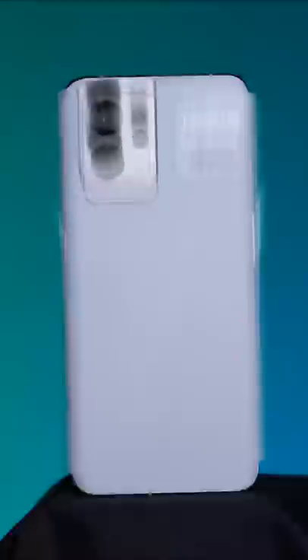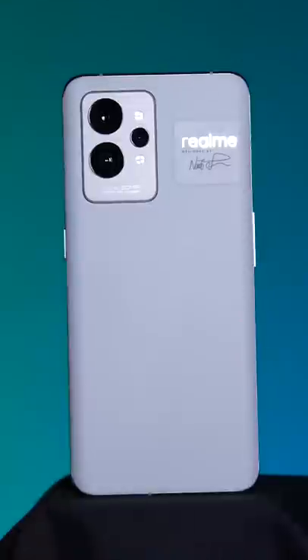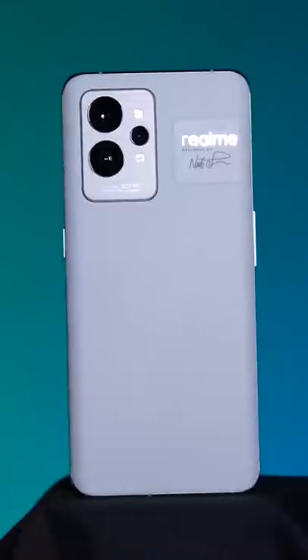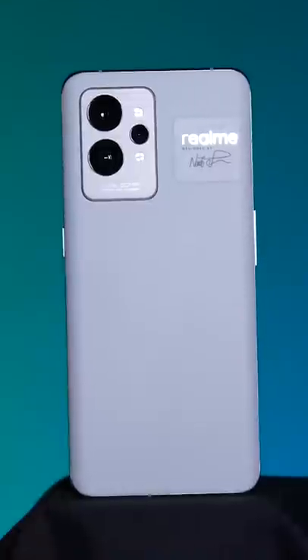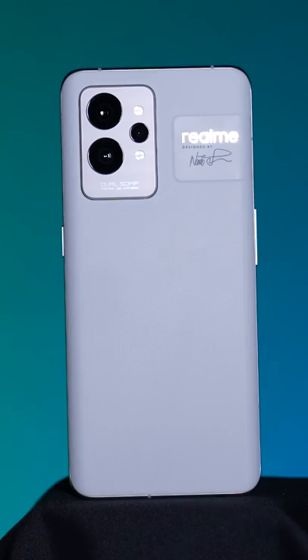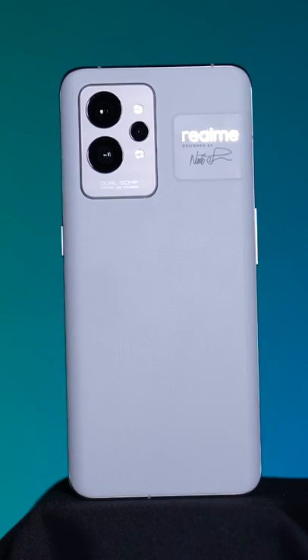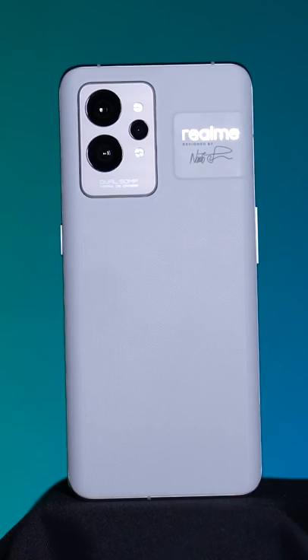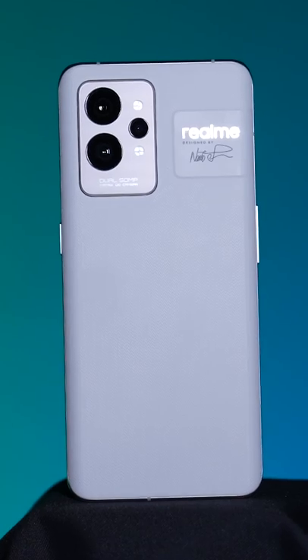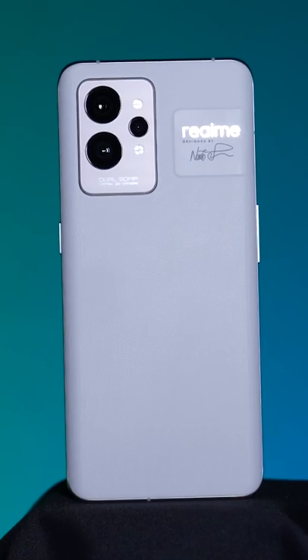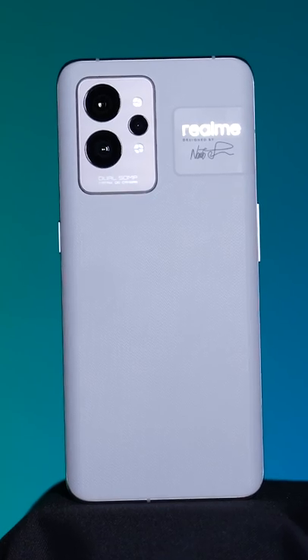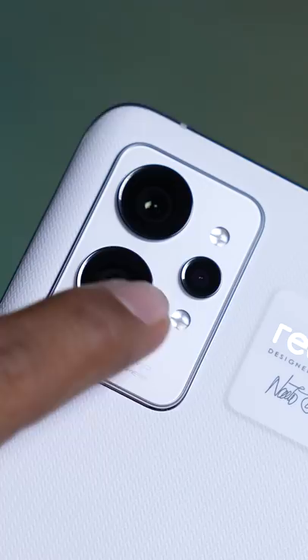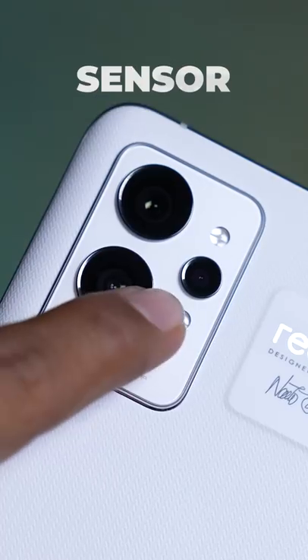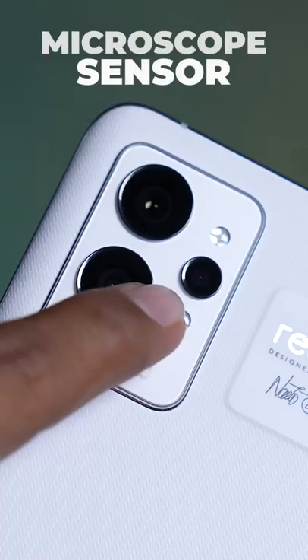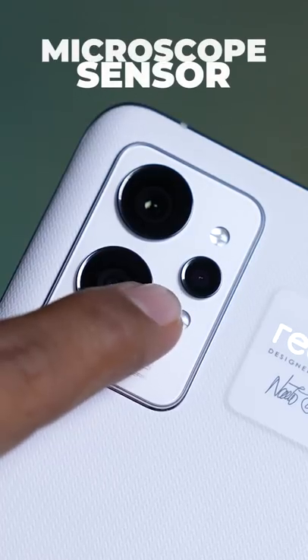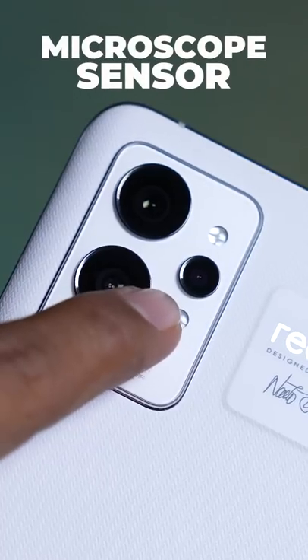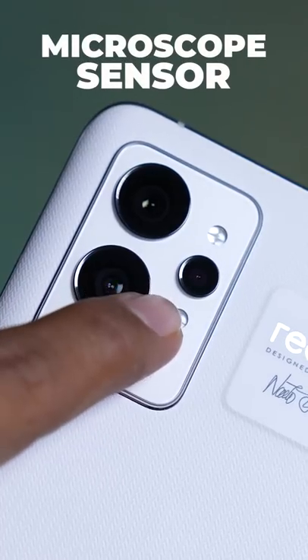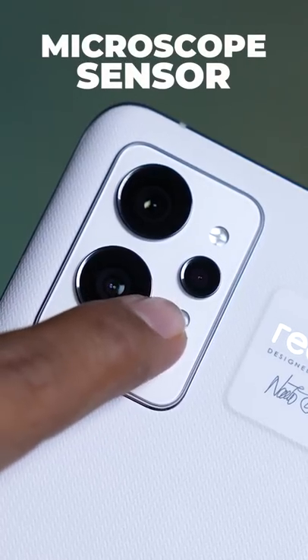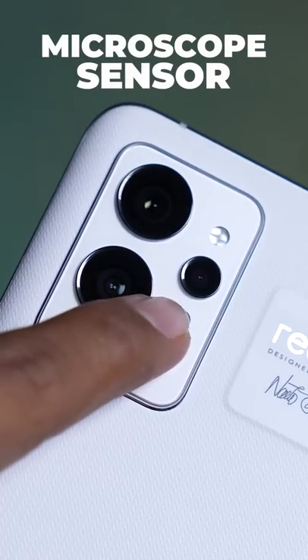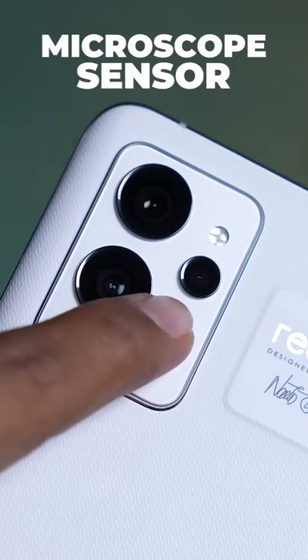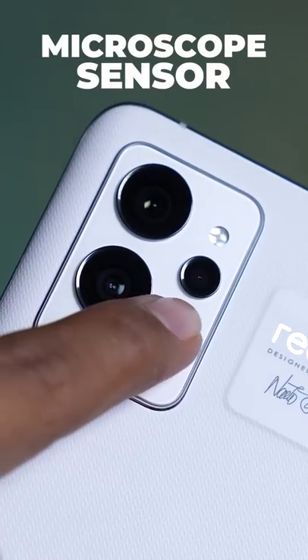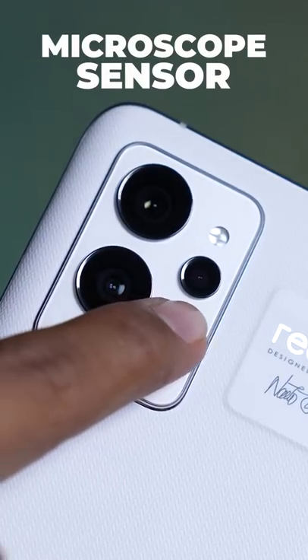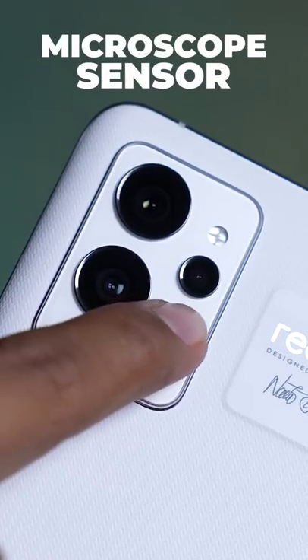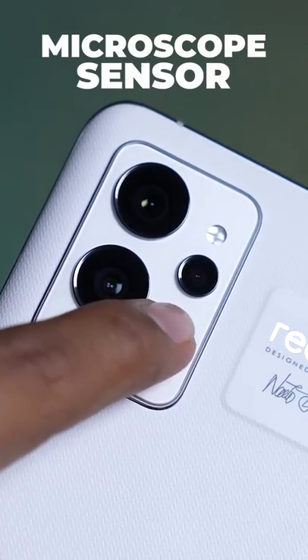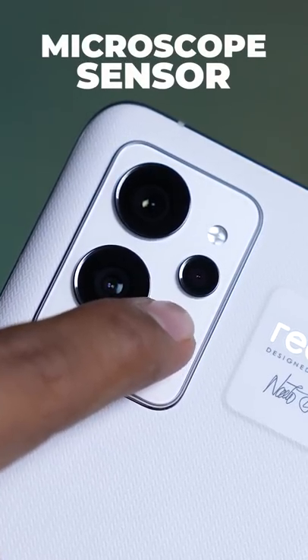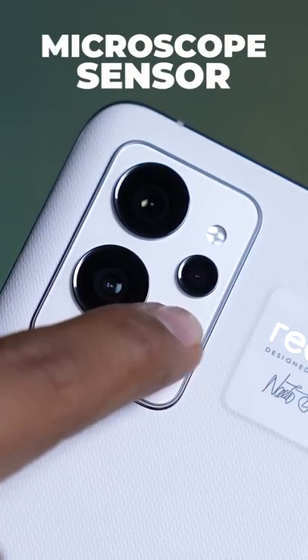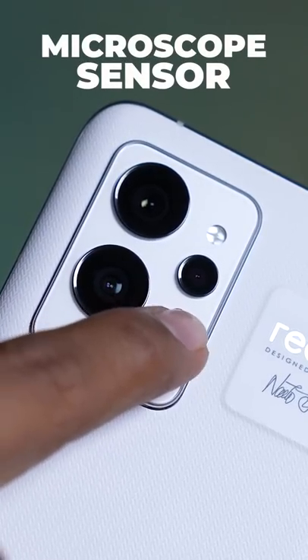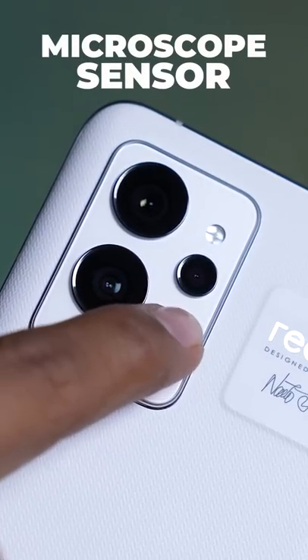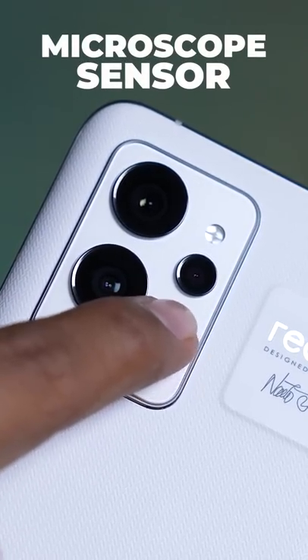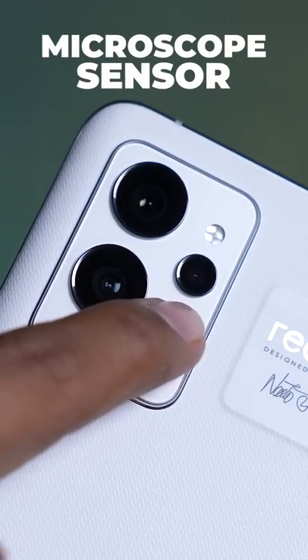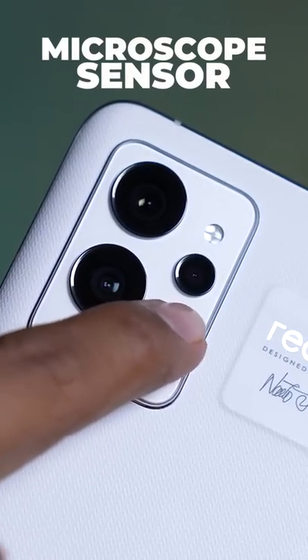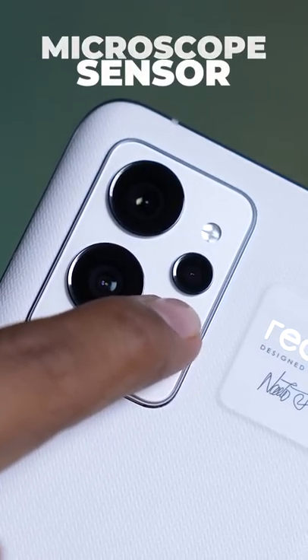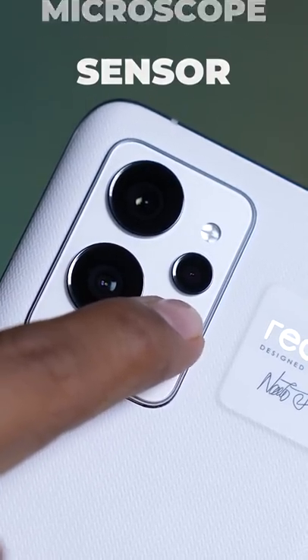This is the Realme GT2 Pro. This is the sensor that you see. That is the microscopic sensor.